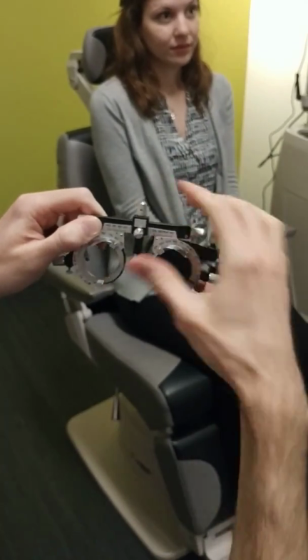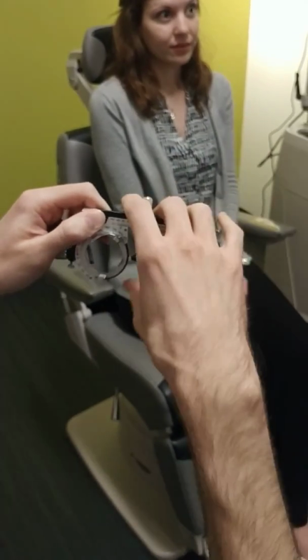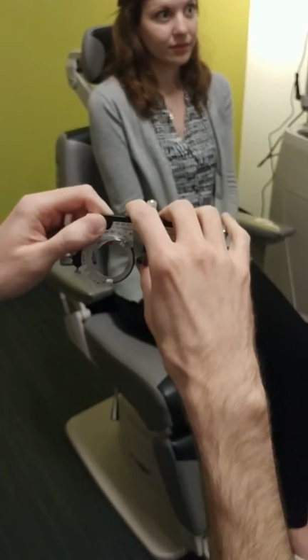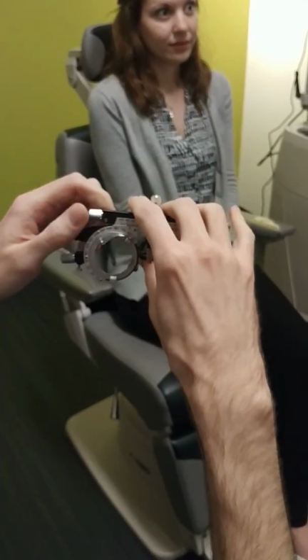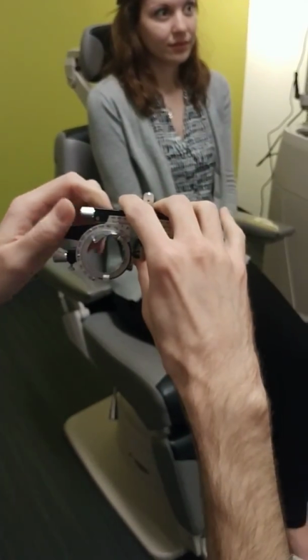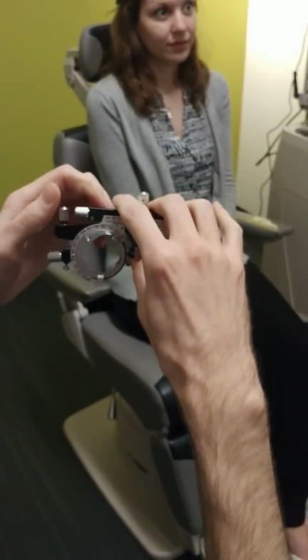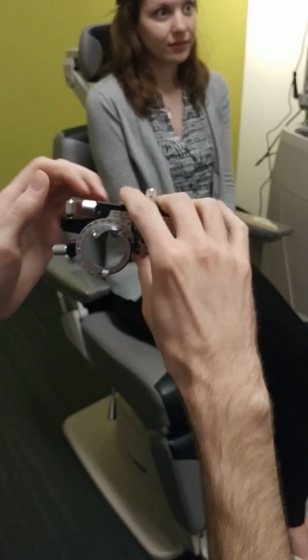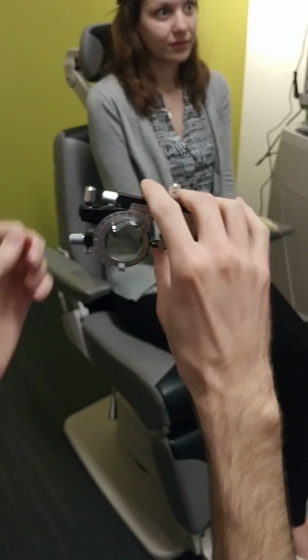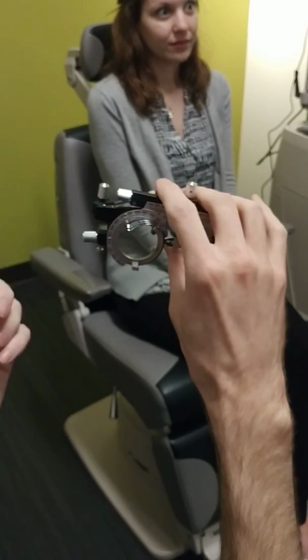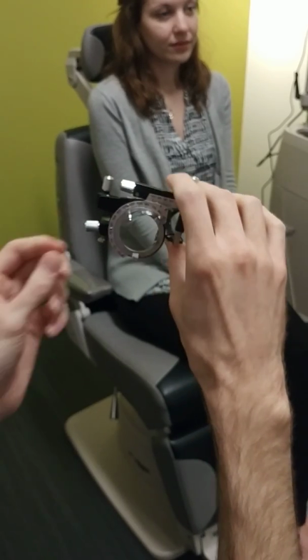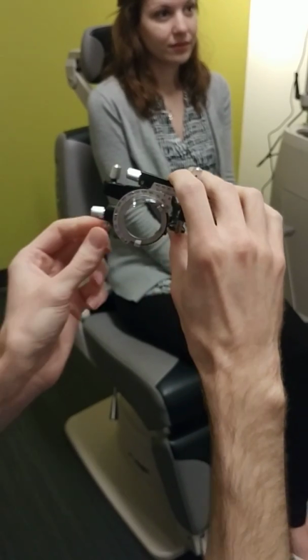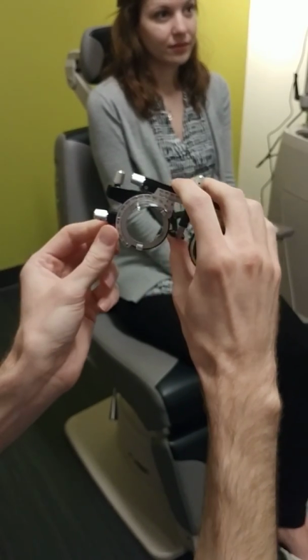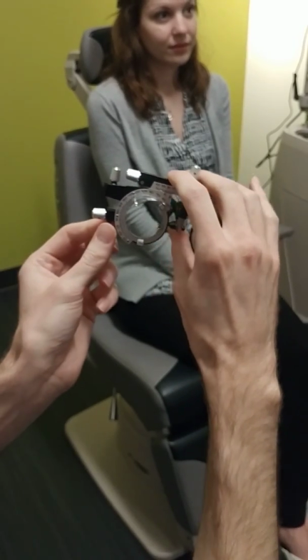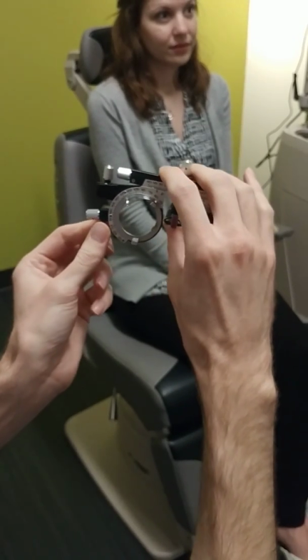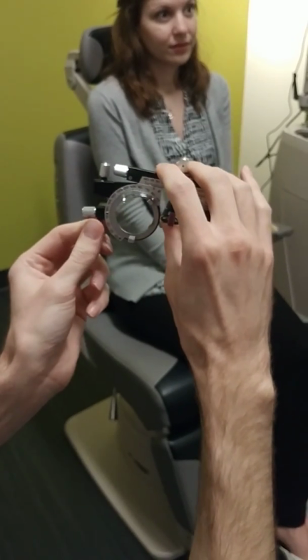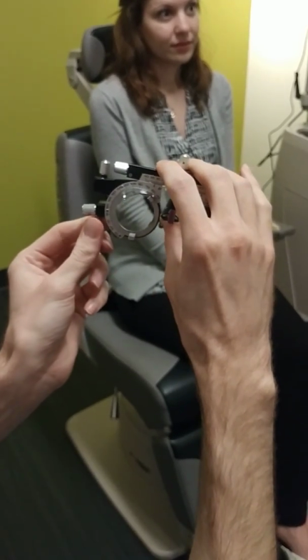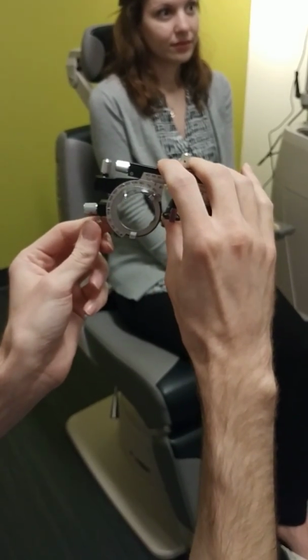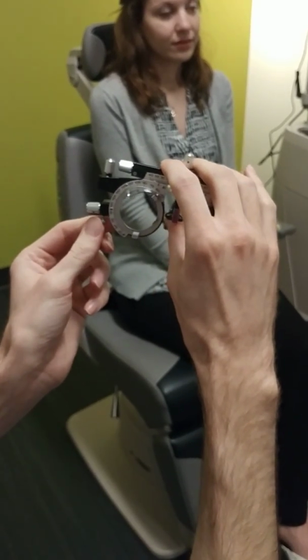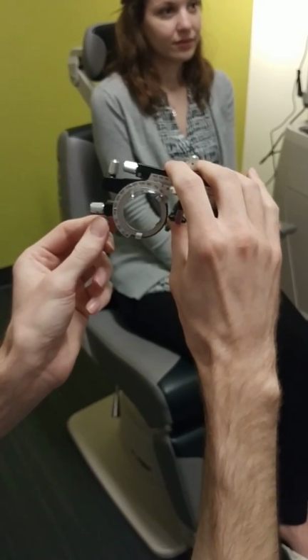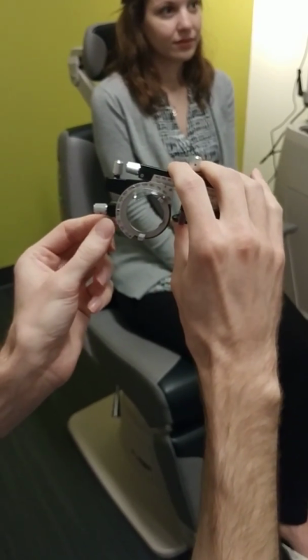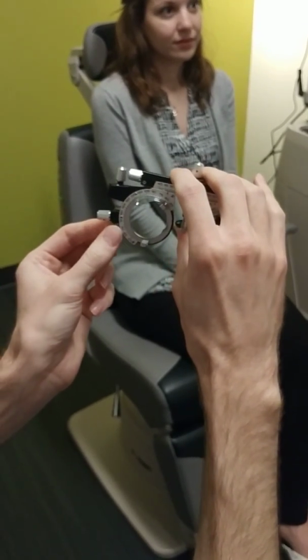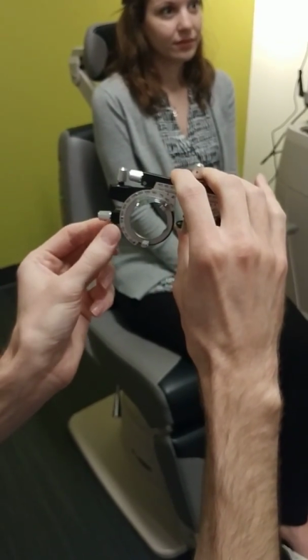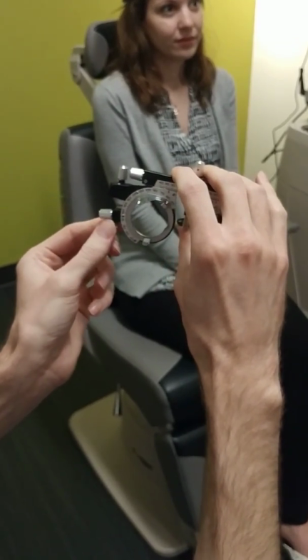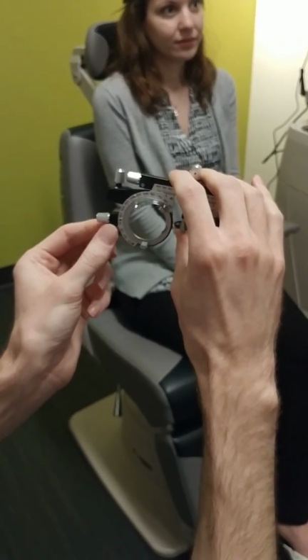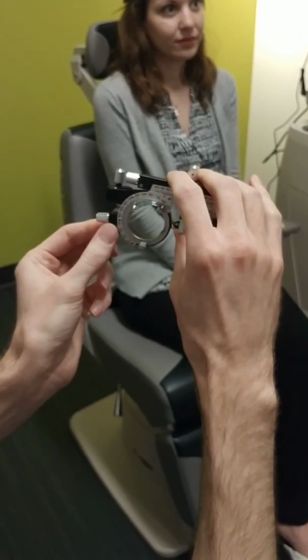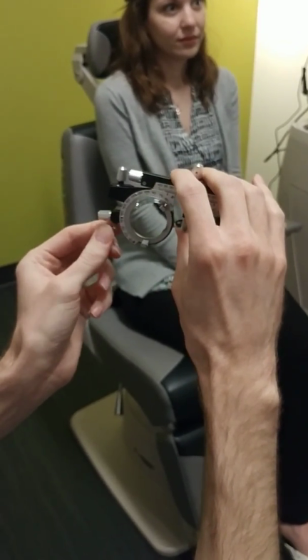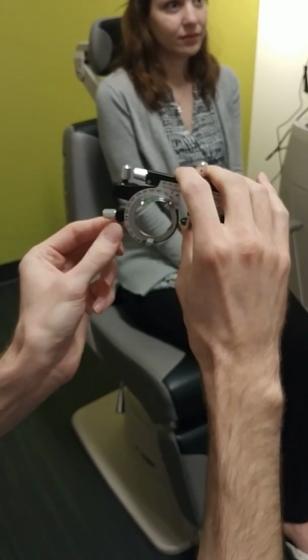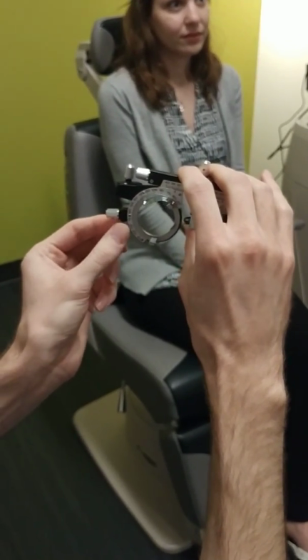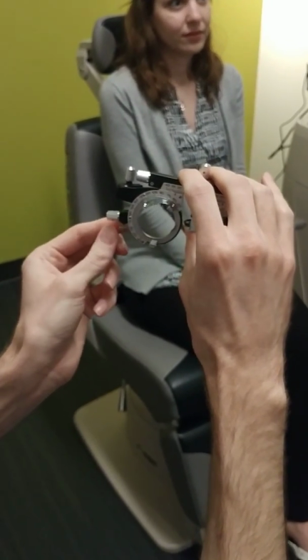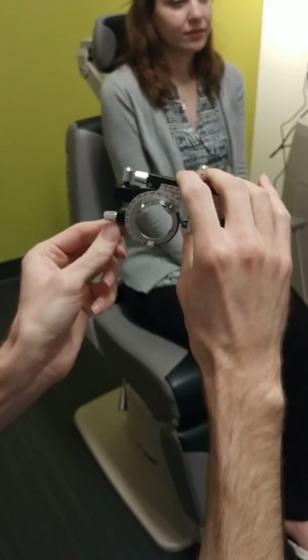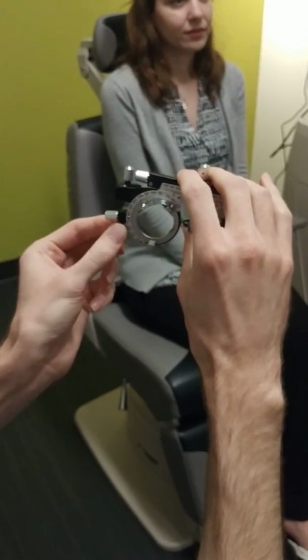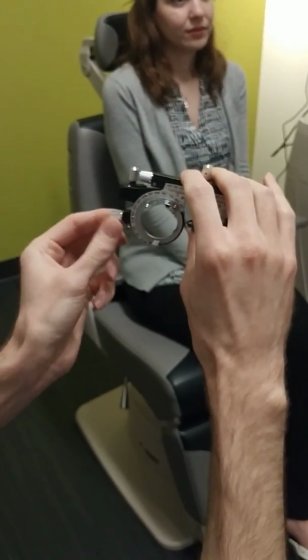The next one that's also pretty much never used is the axis lock down here.